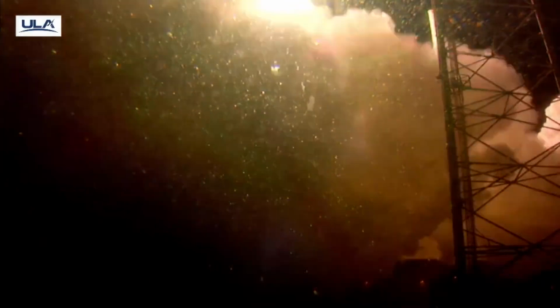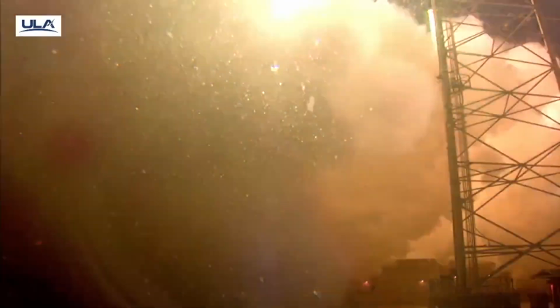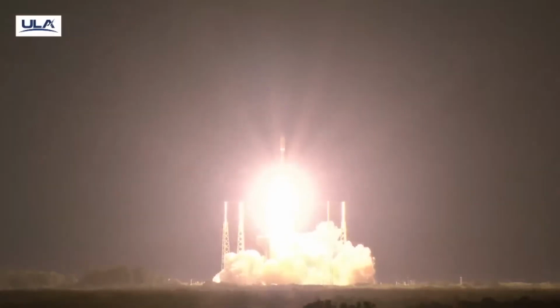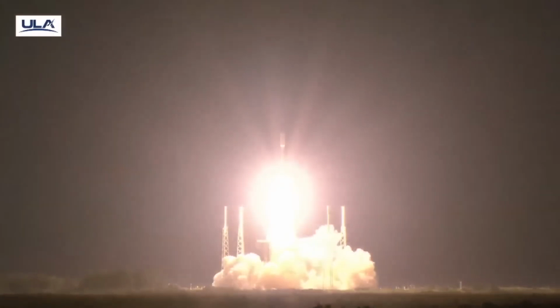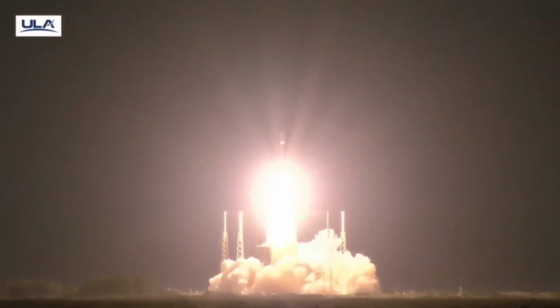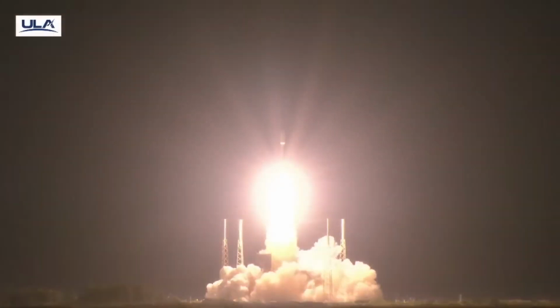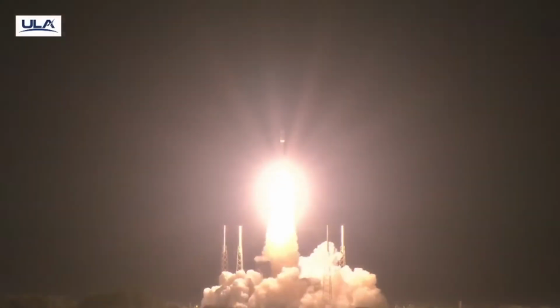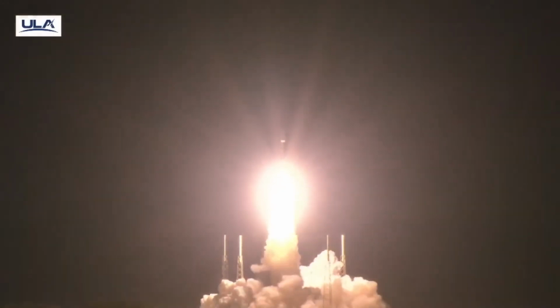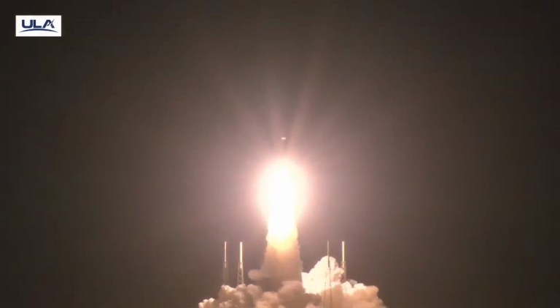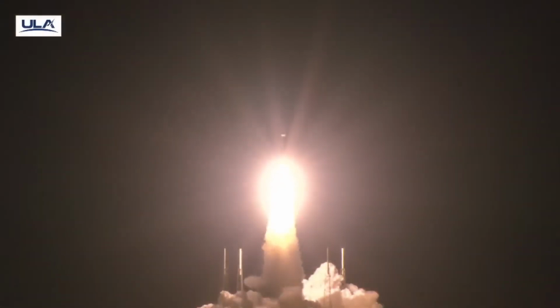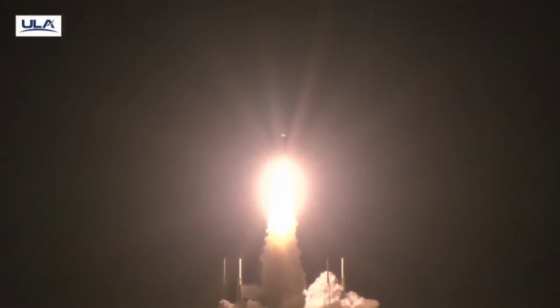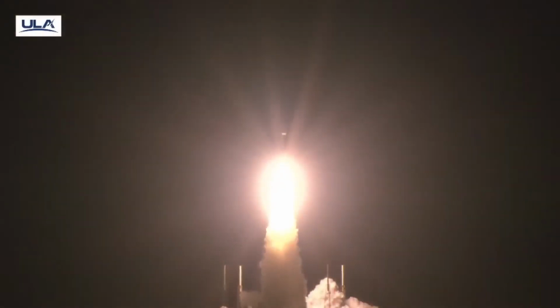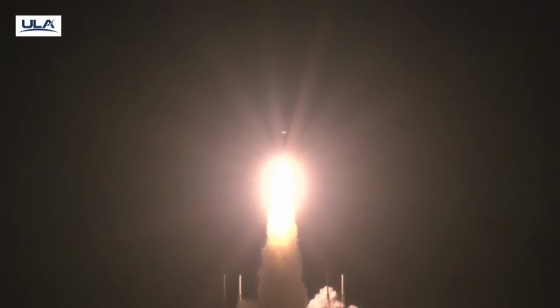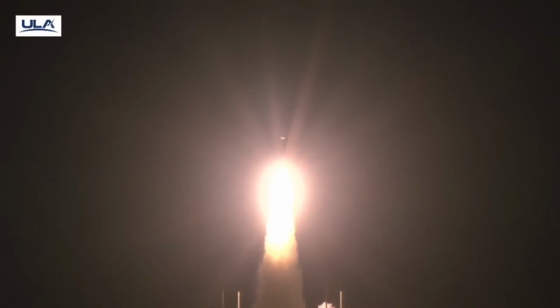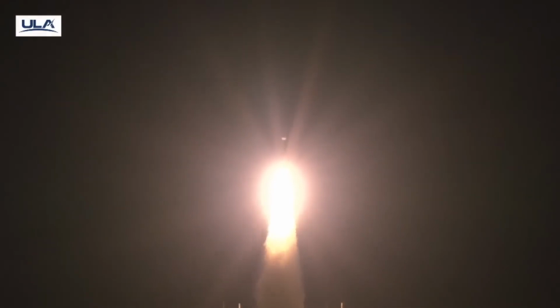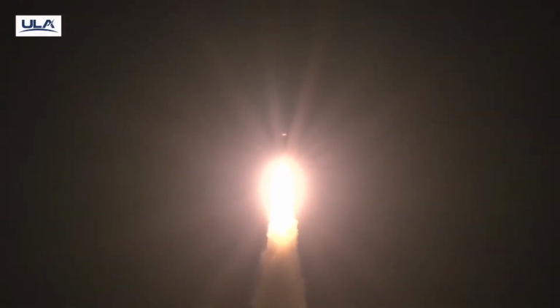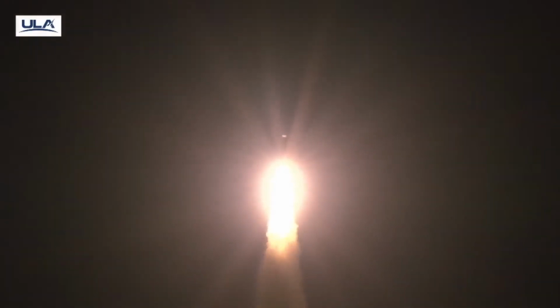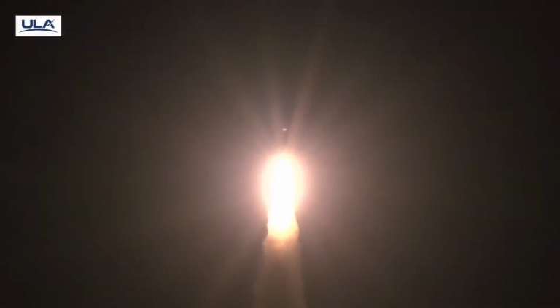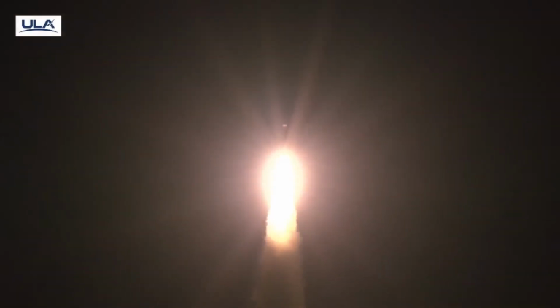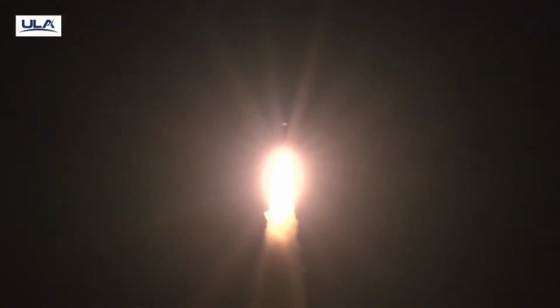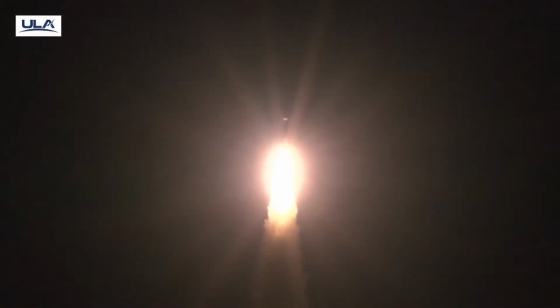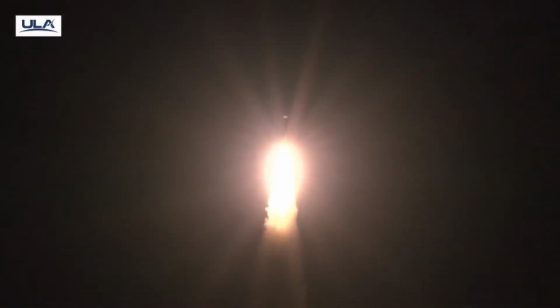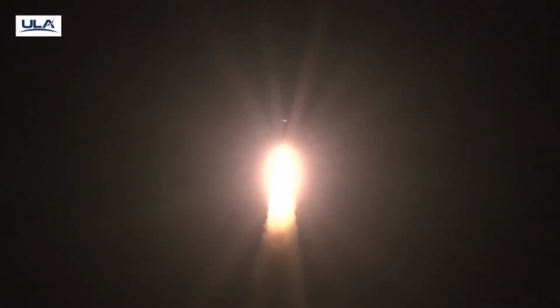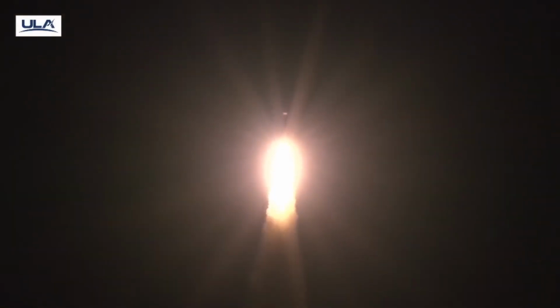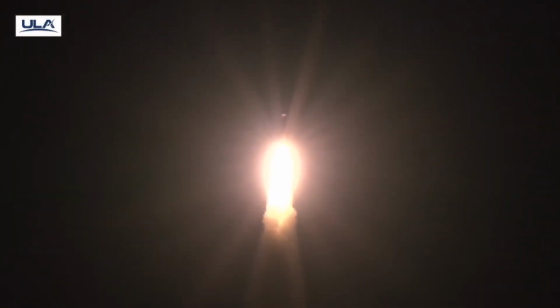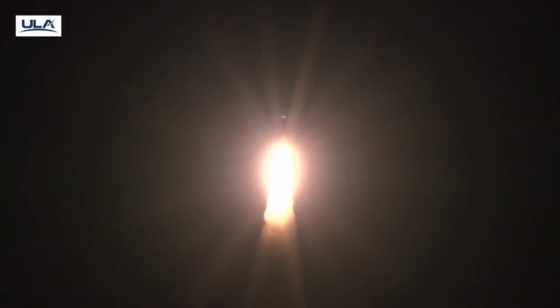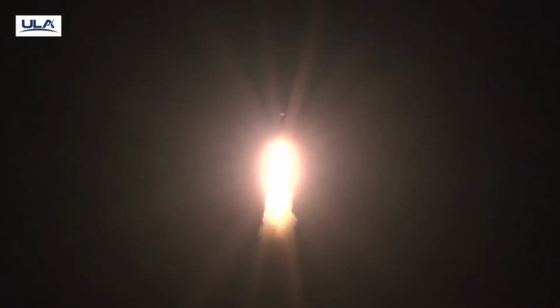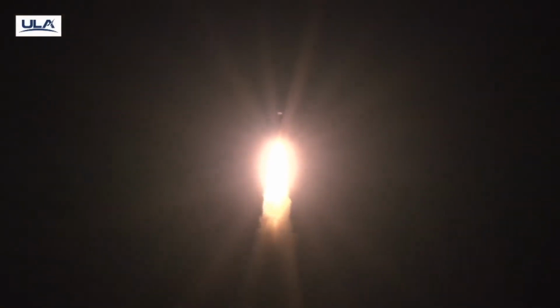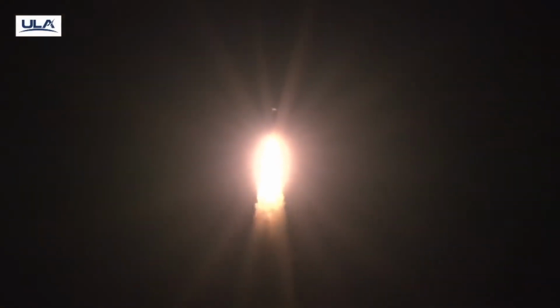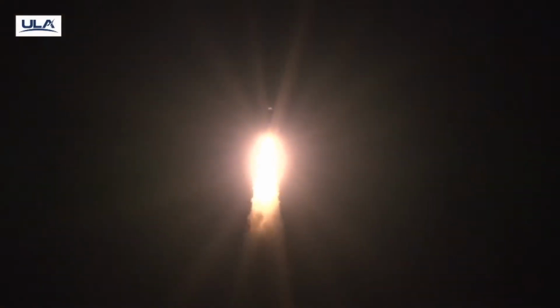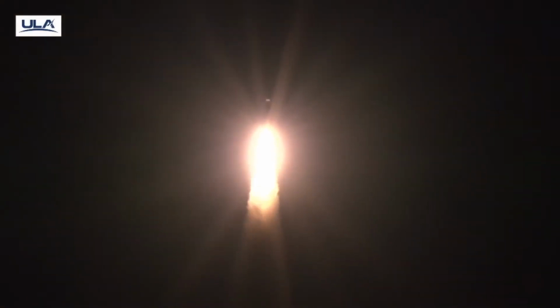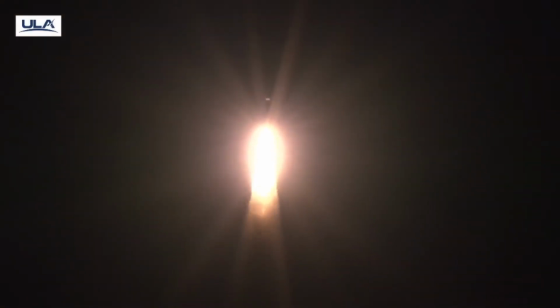Carrying Viasat 3, Flight 2, adding unprecedented capacity to Viasat's global multi-orbit network.